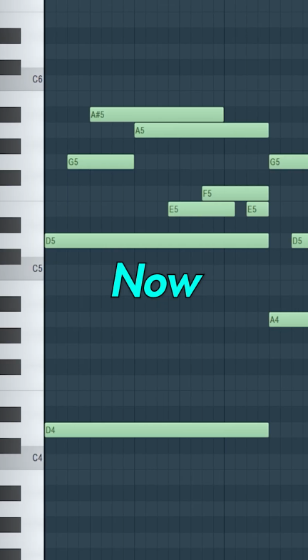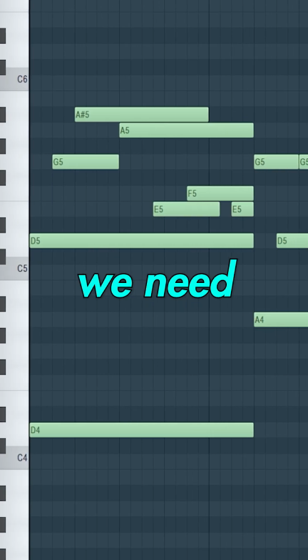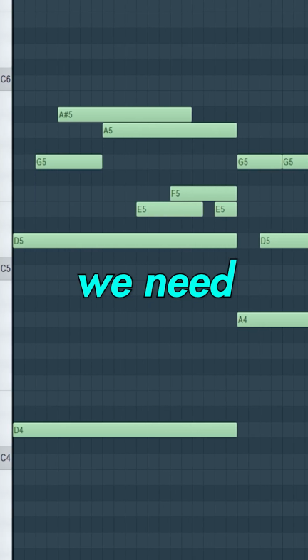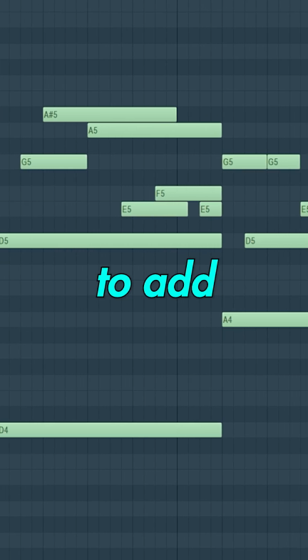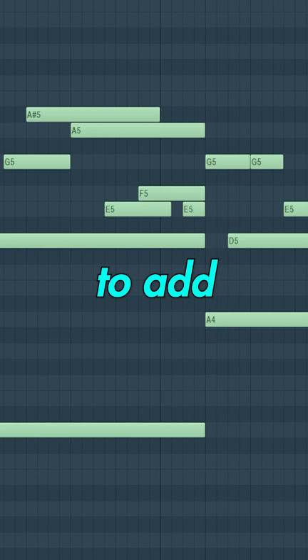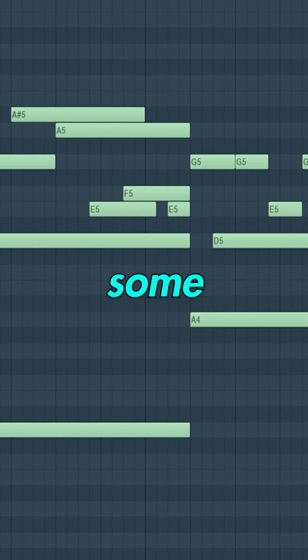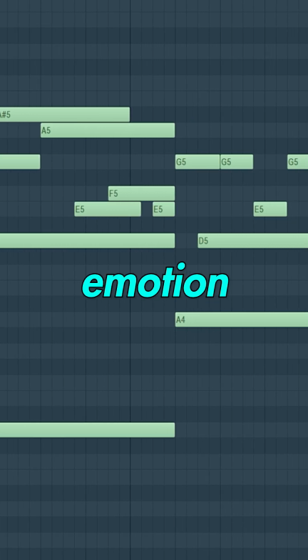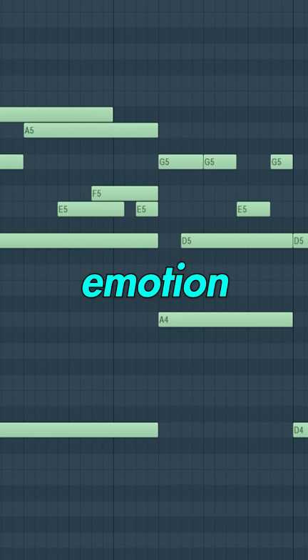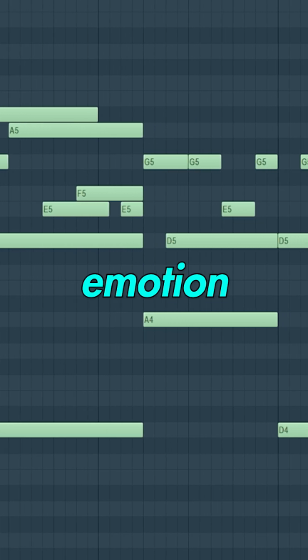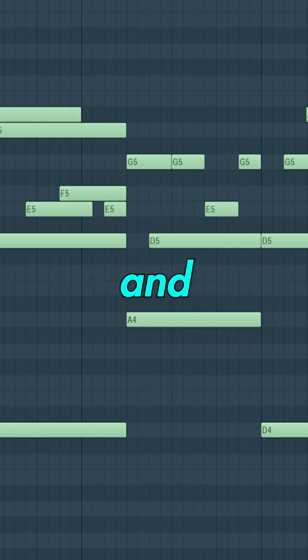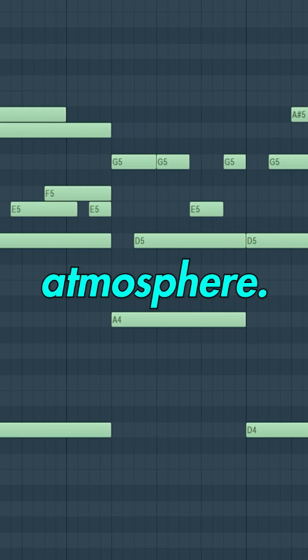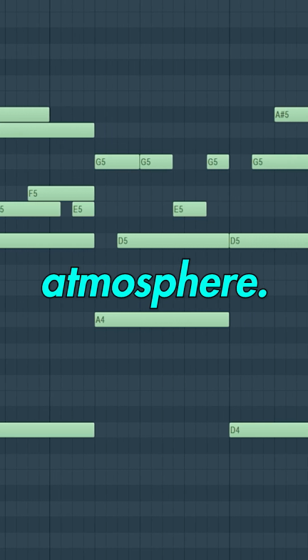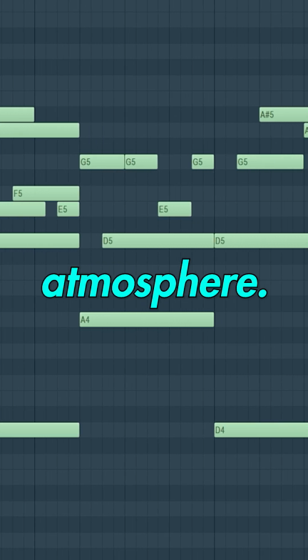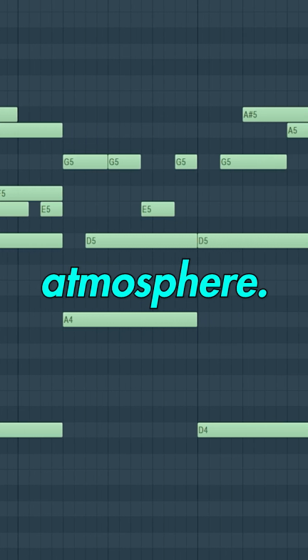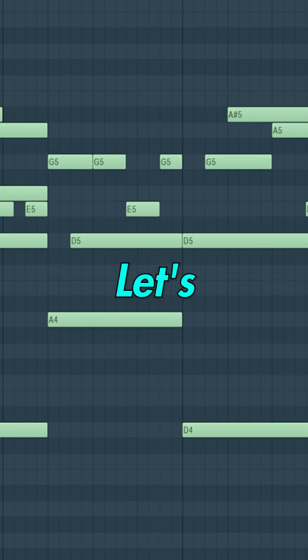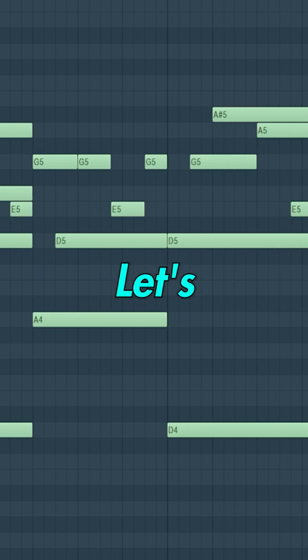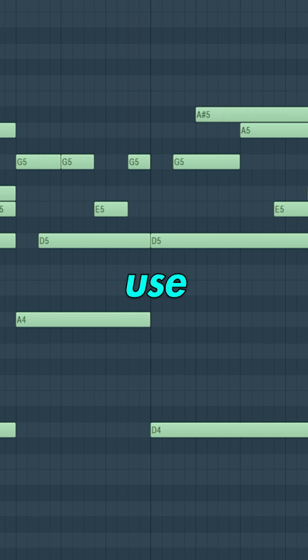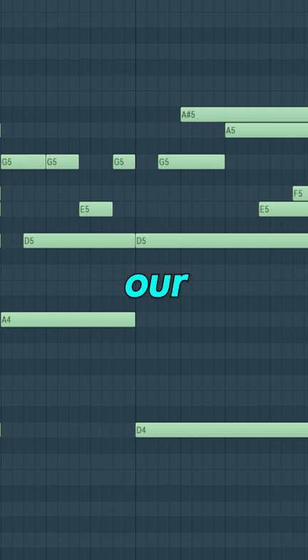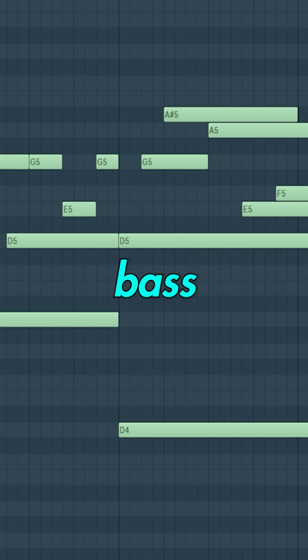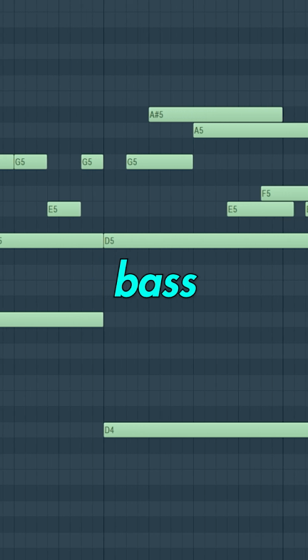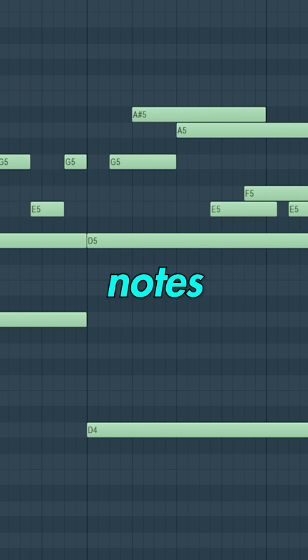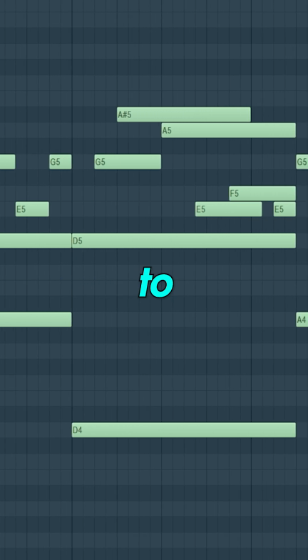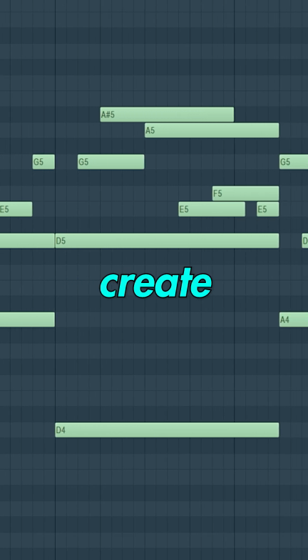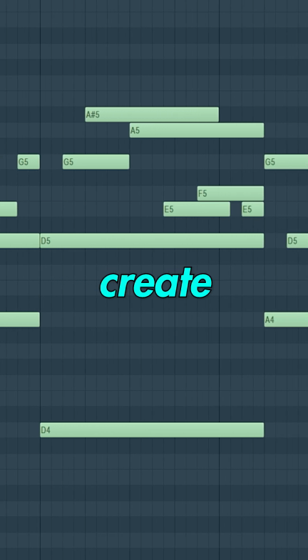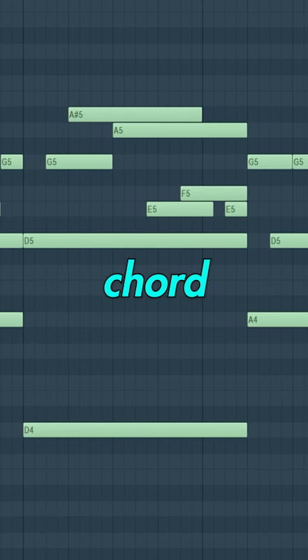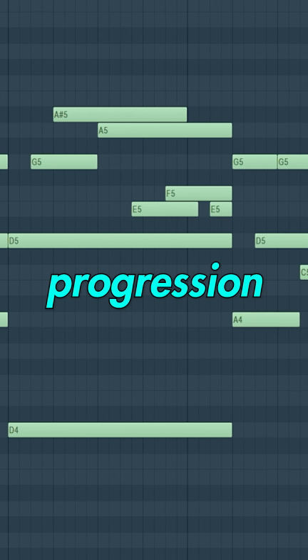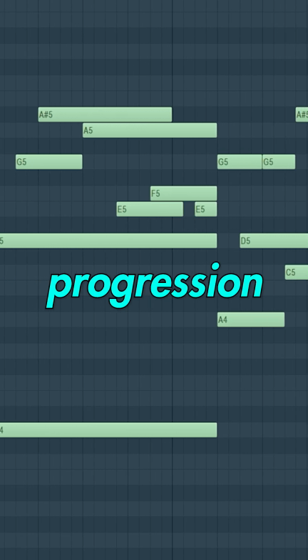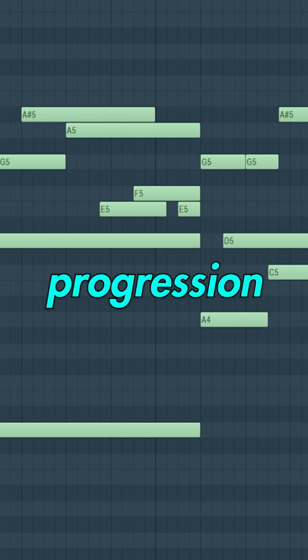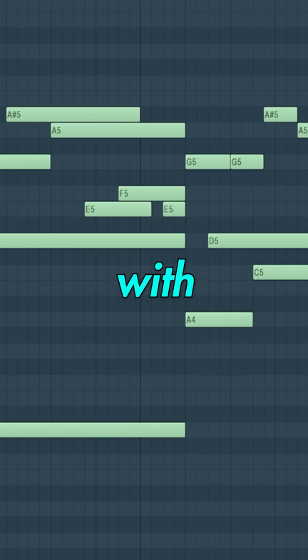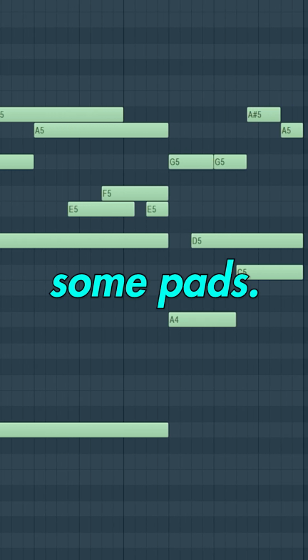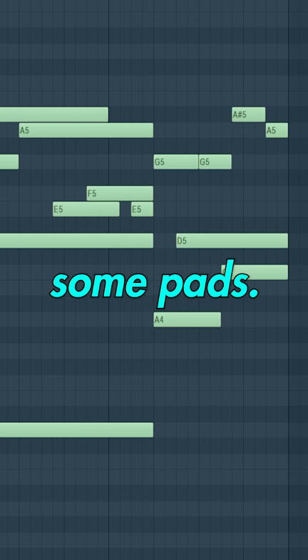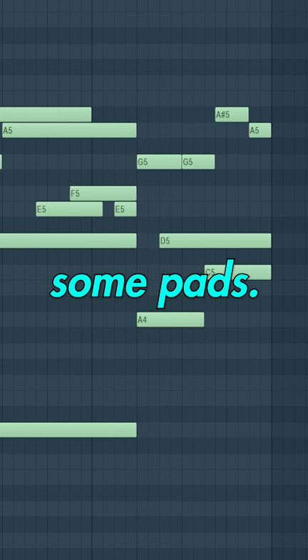Now we need to add some emotion and atmosphere. Let's use our bass notes to create a chord progression with some pads.